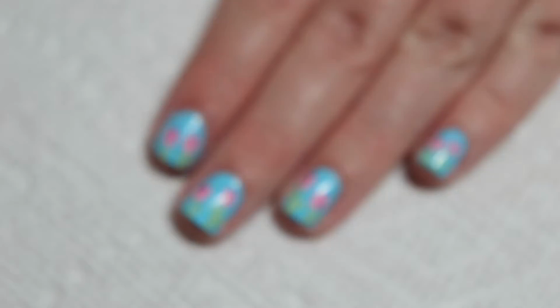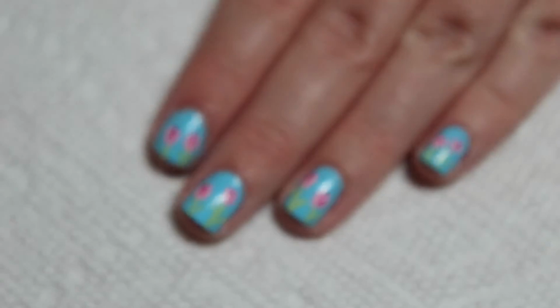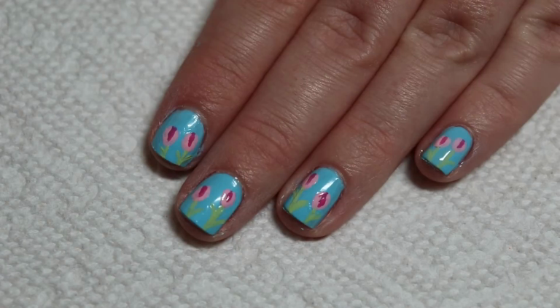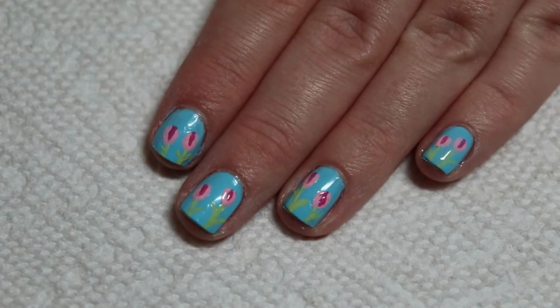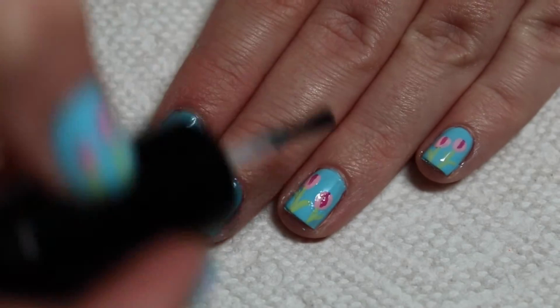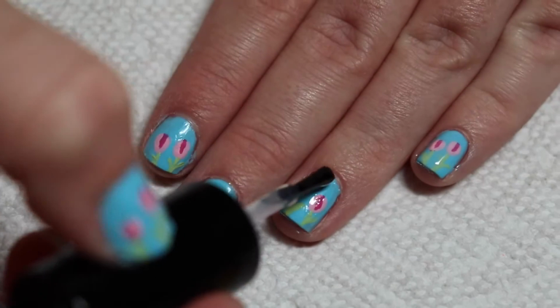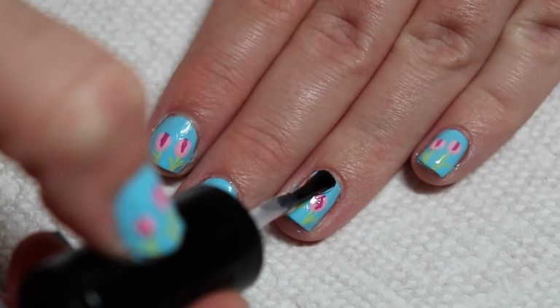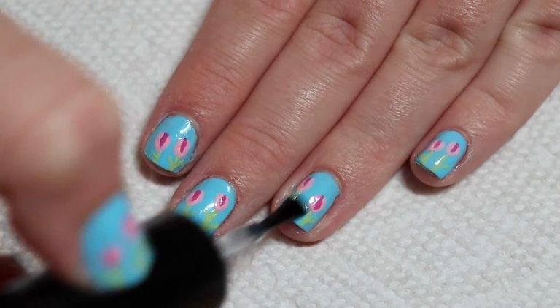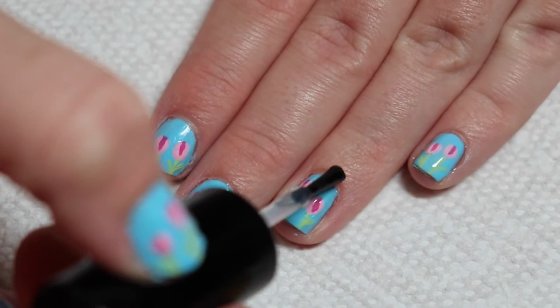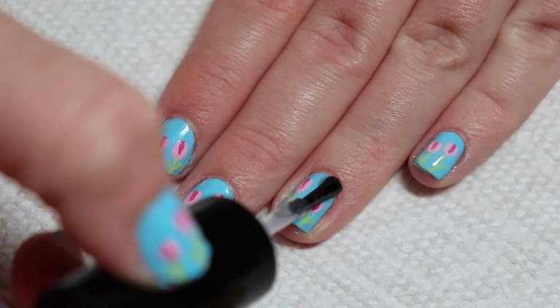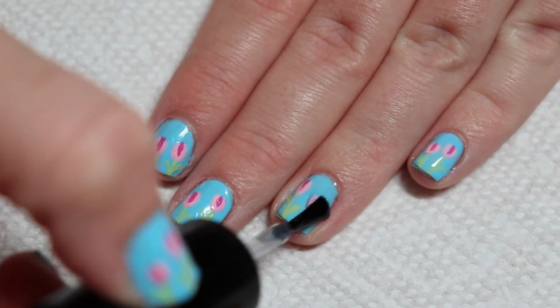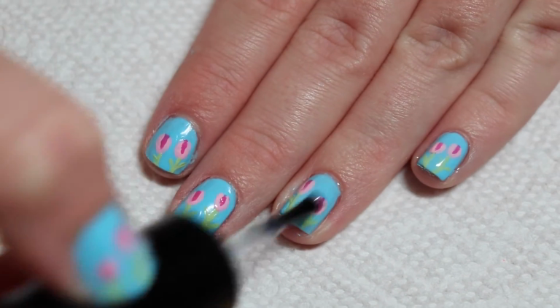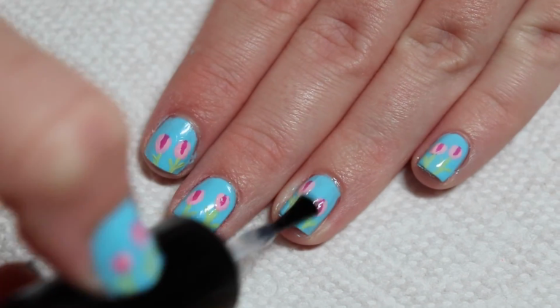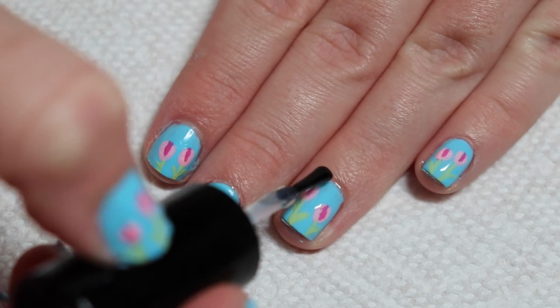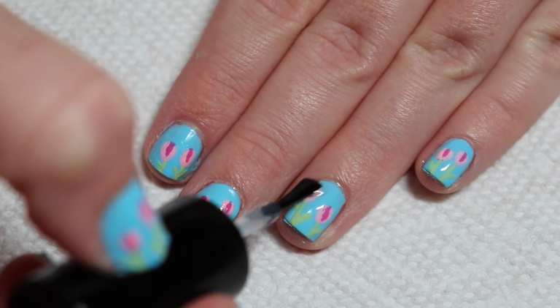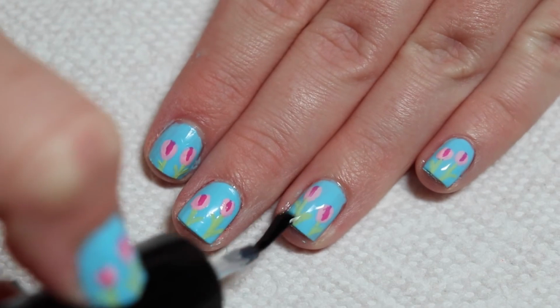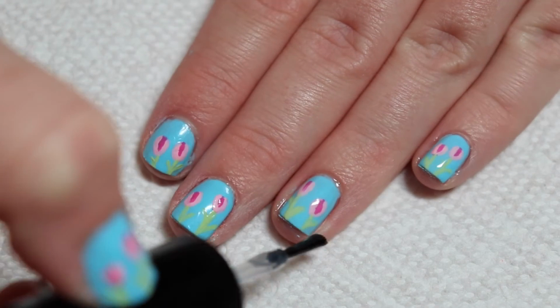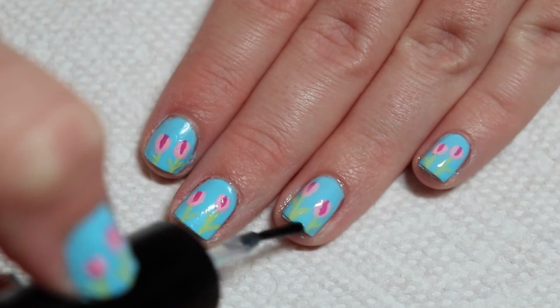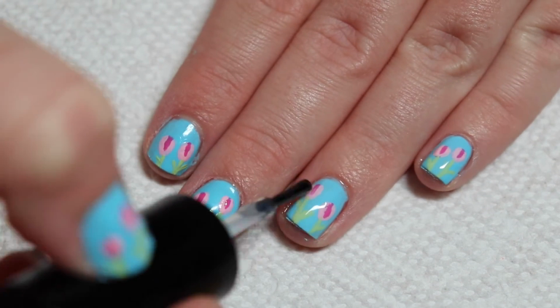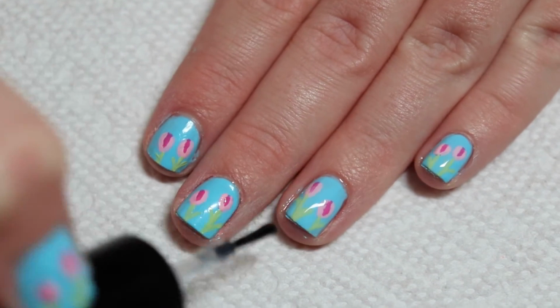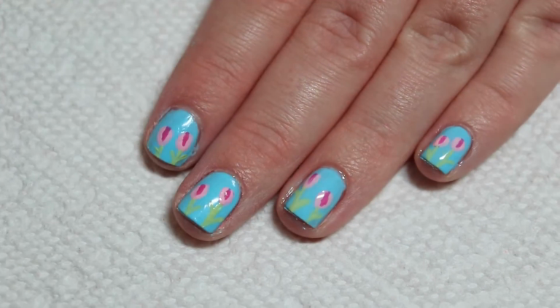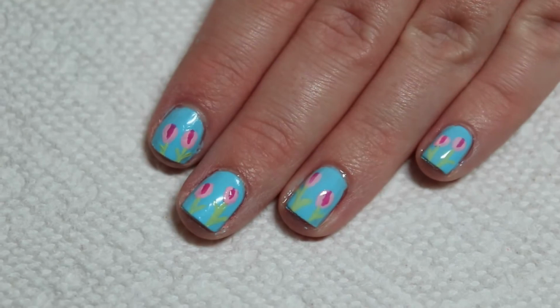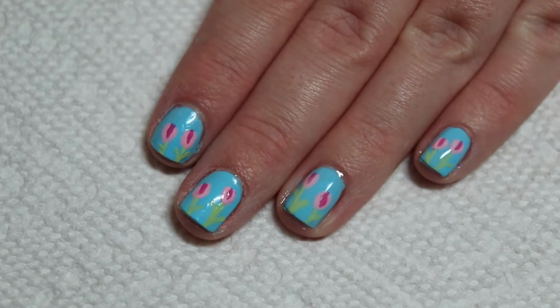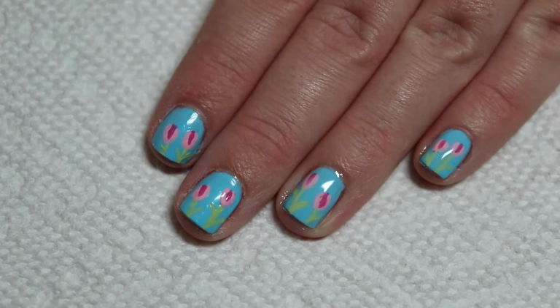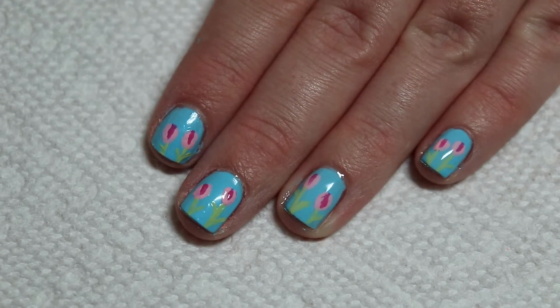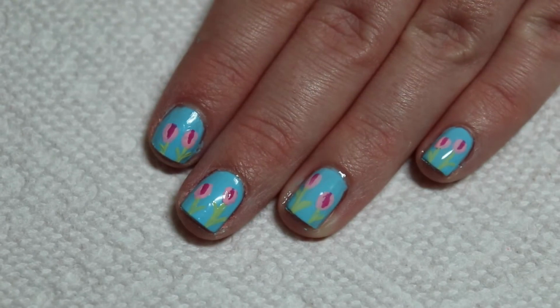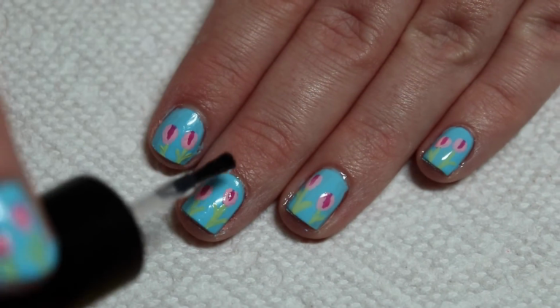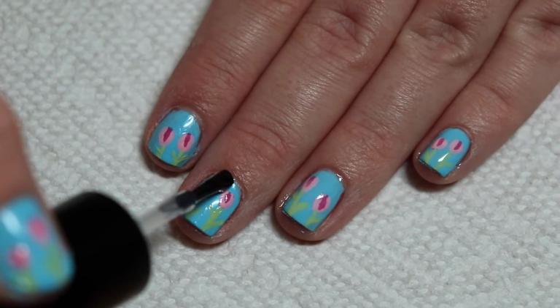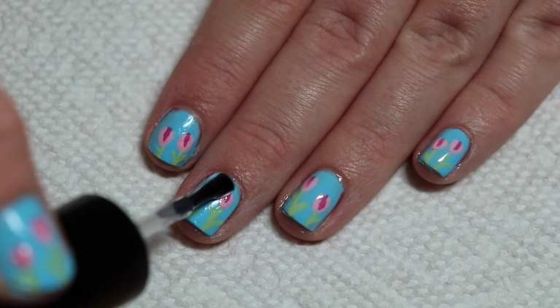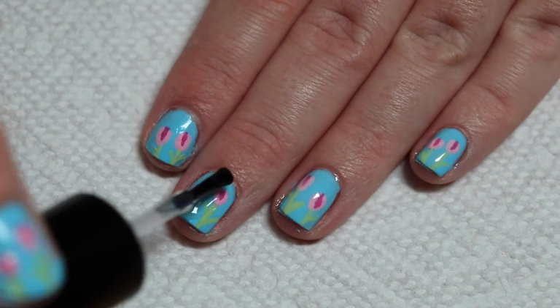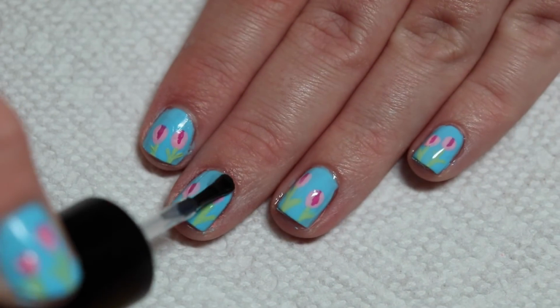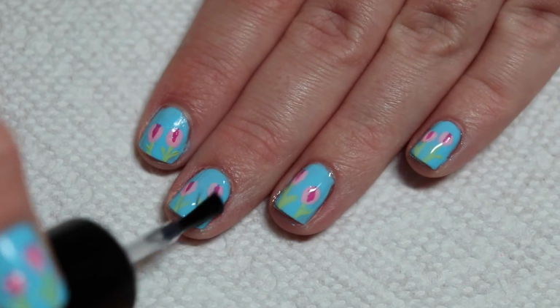And the last steps, of course, are to apply a top coat and clean up around the nails using a small brush and nail polish remover.